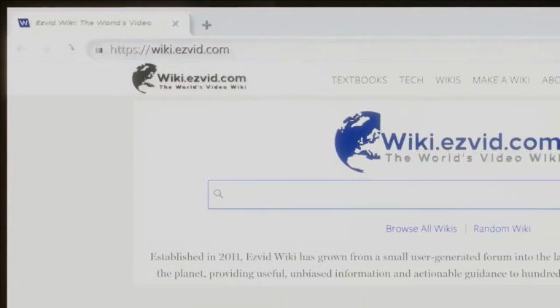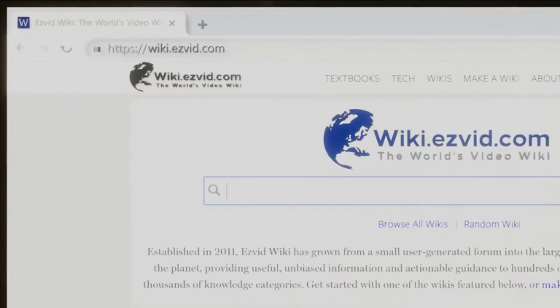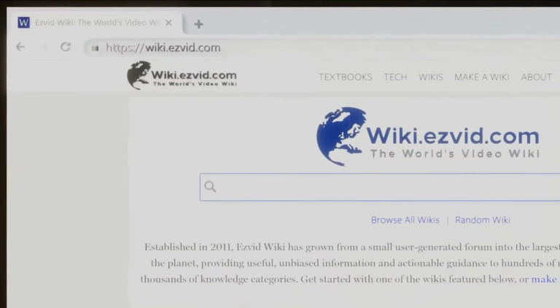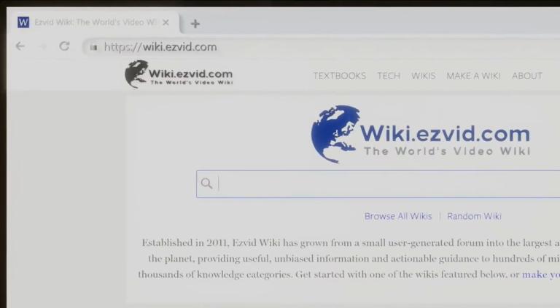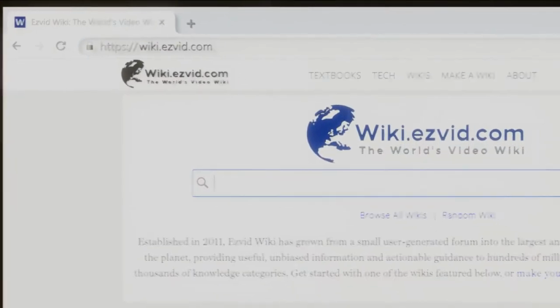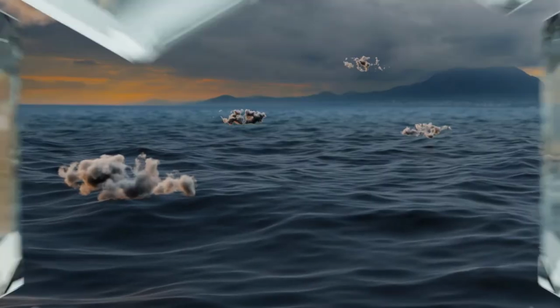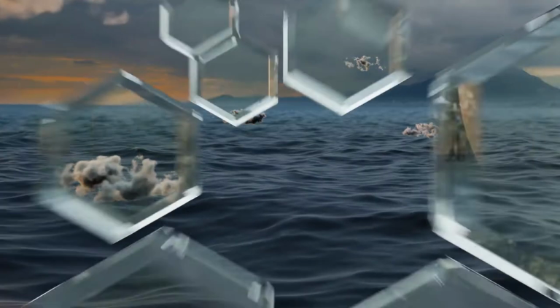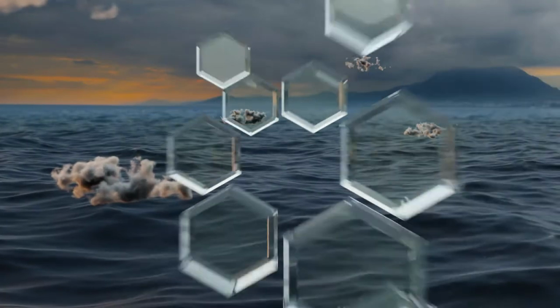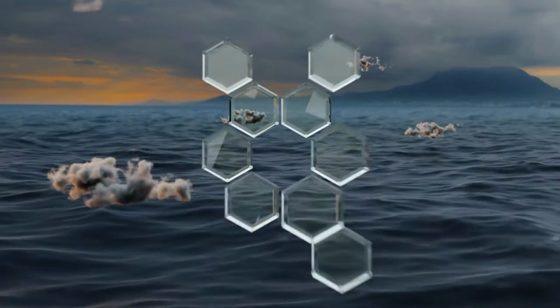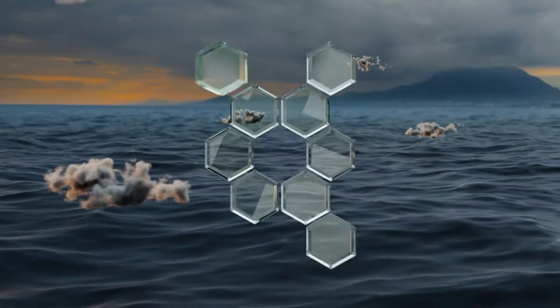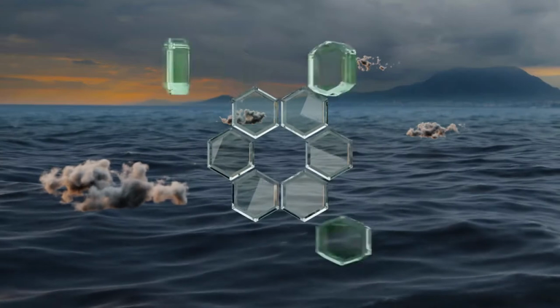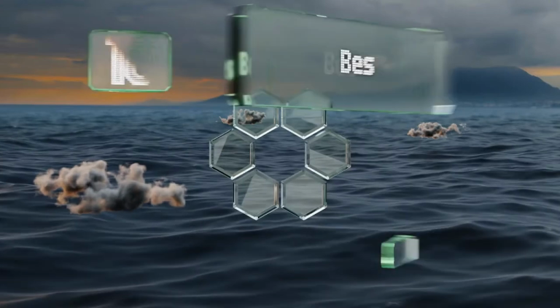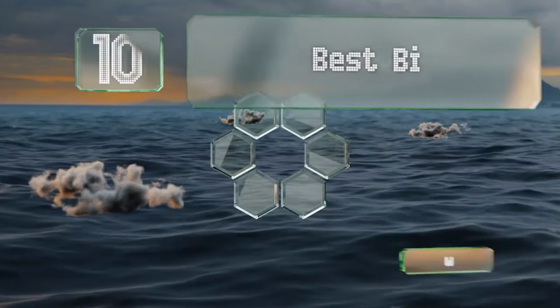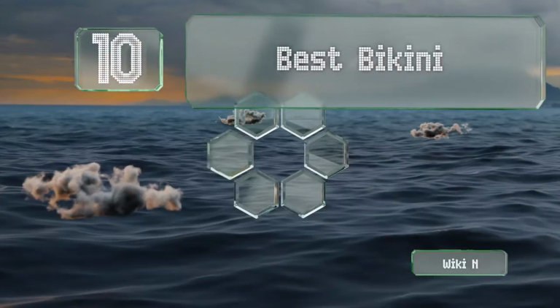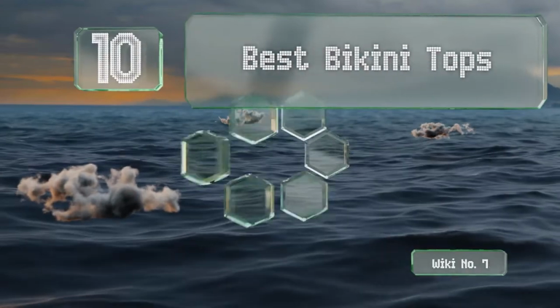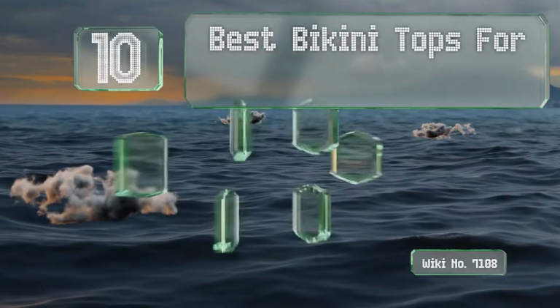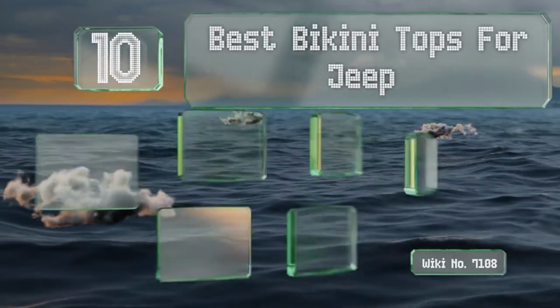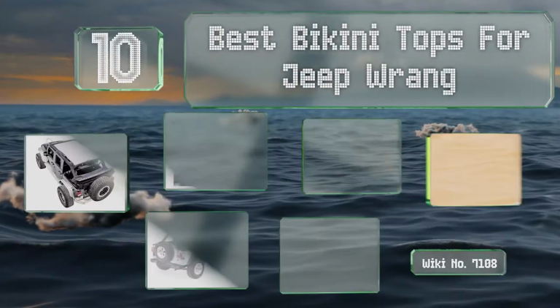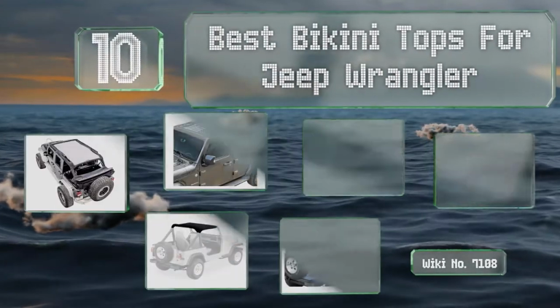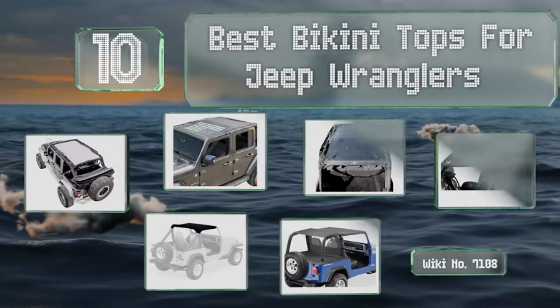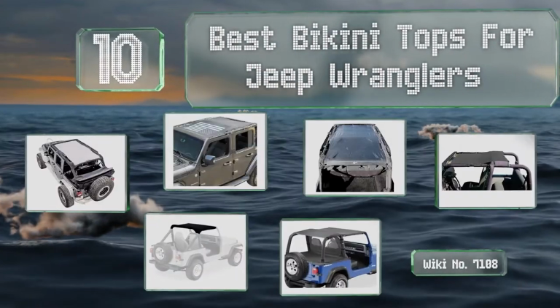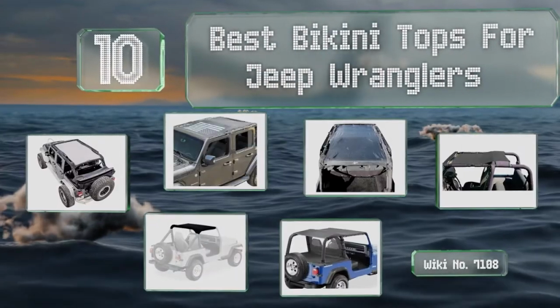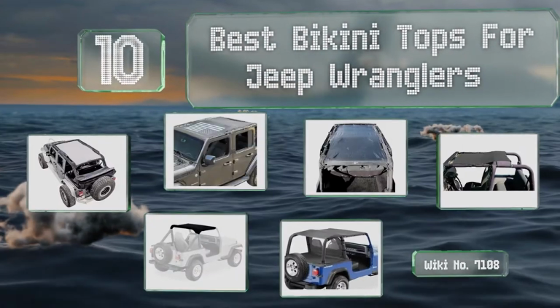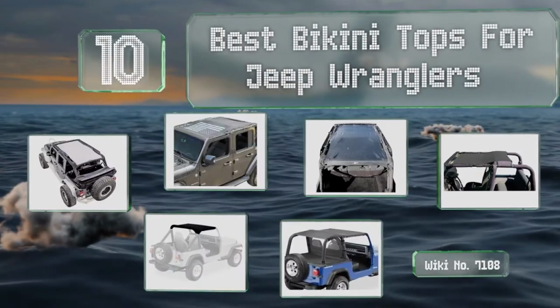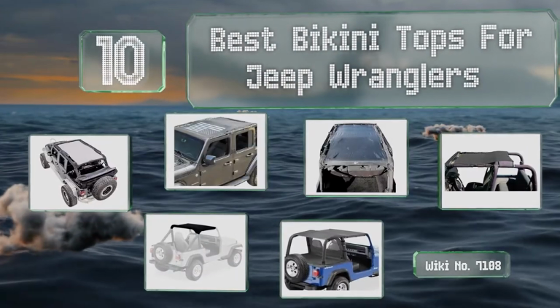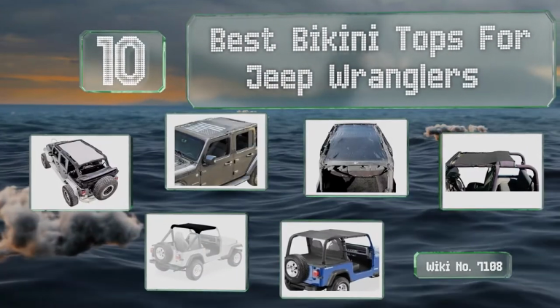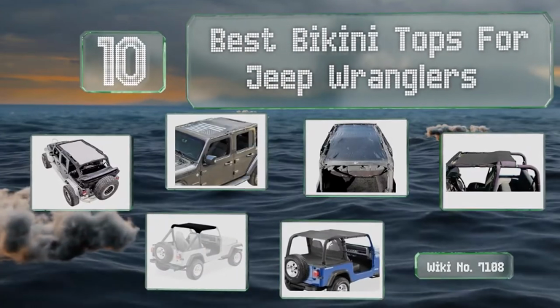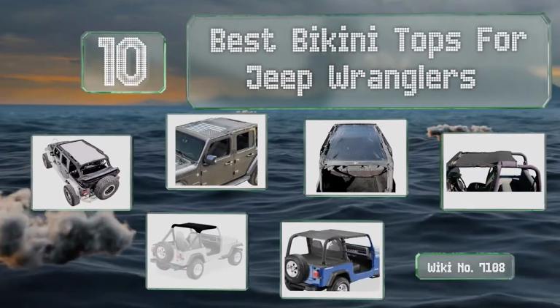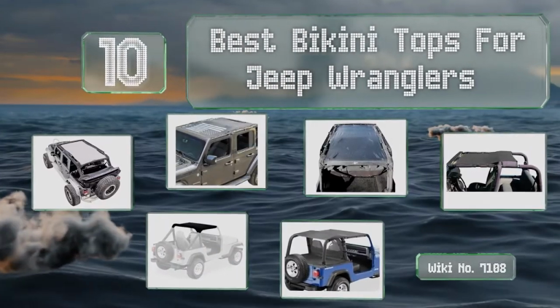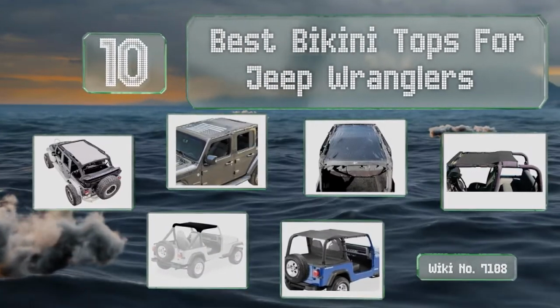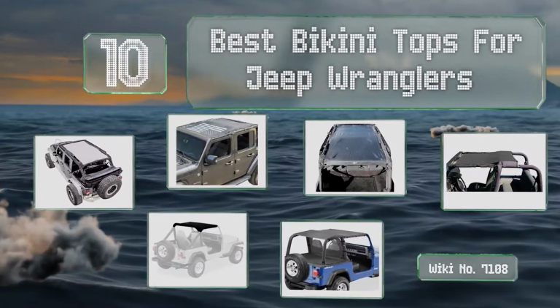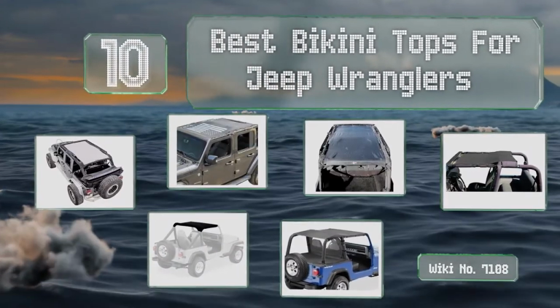EasyVid presents the 10 best bikini tops for Jeep Wranglers. Let's get started with the list.